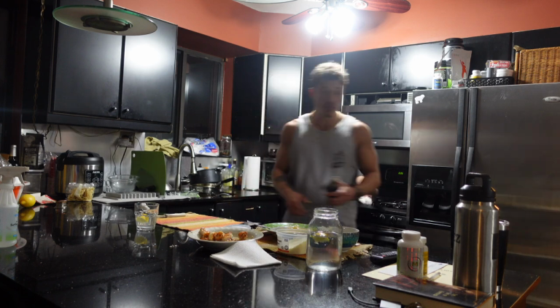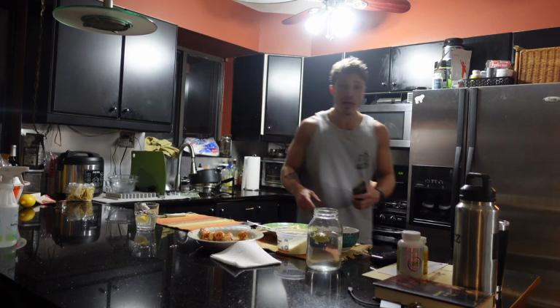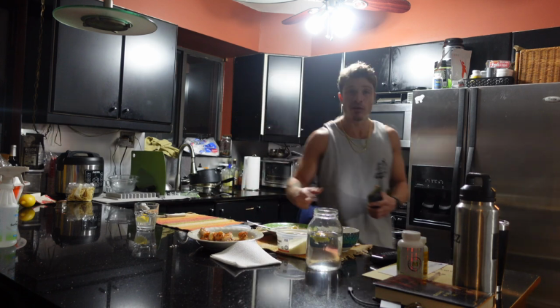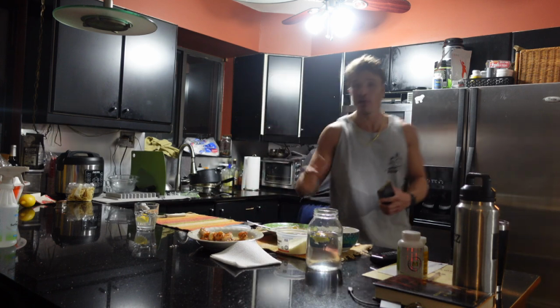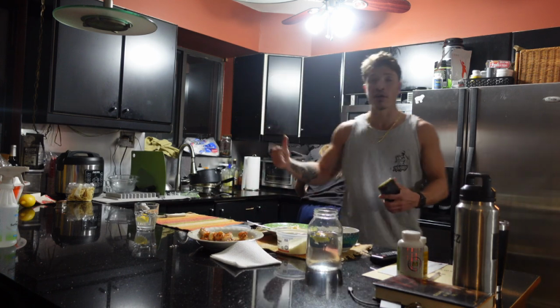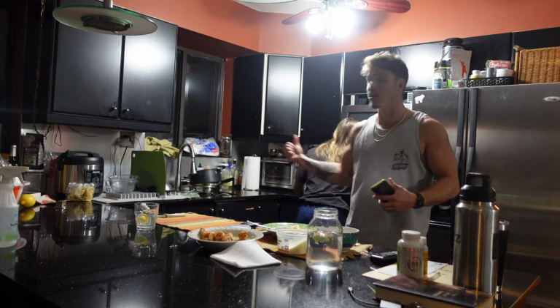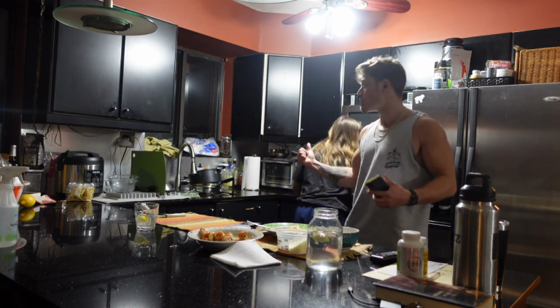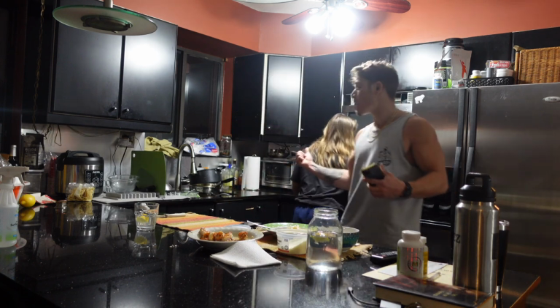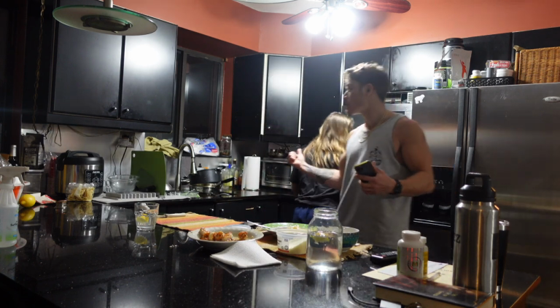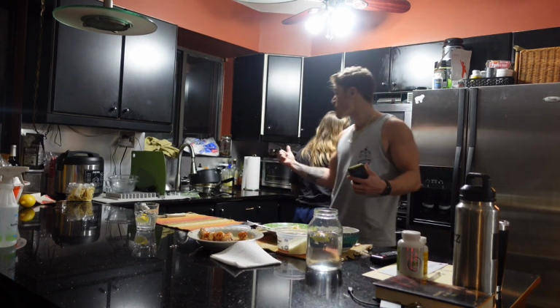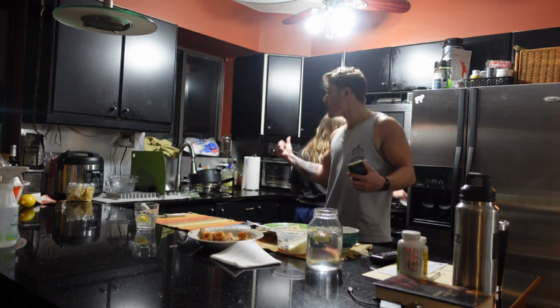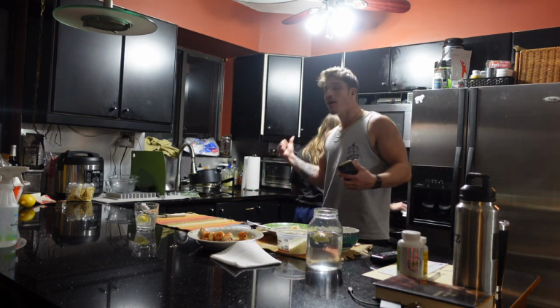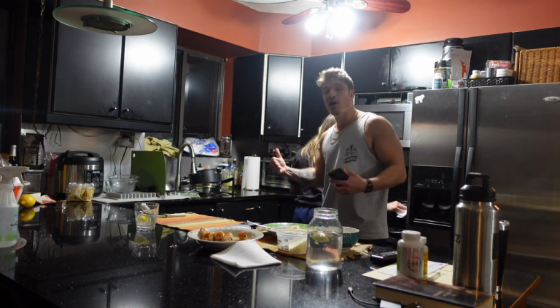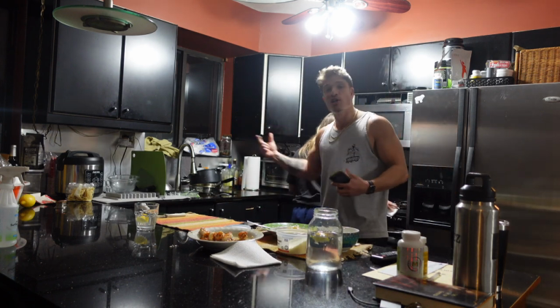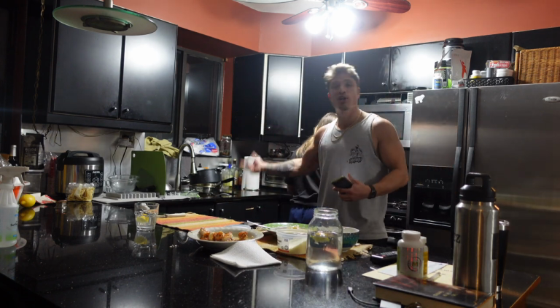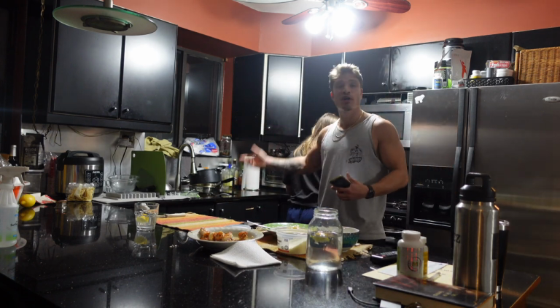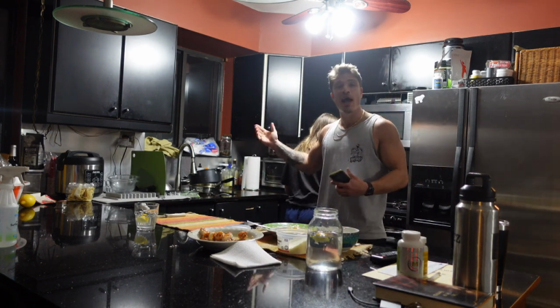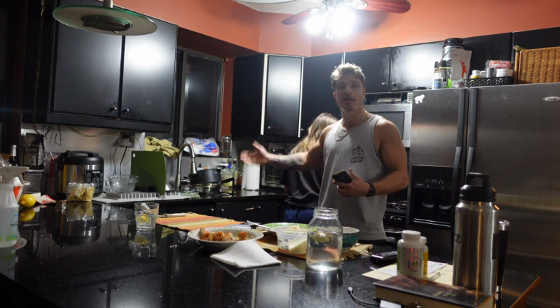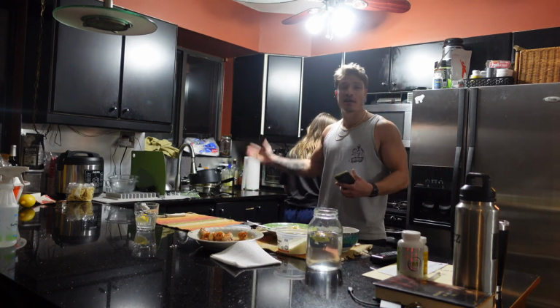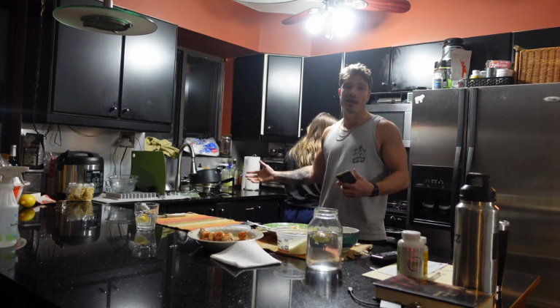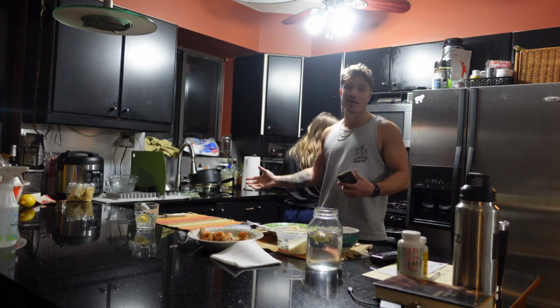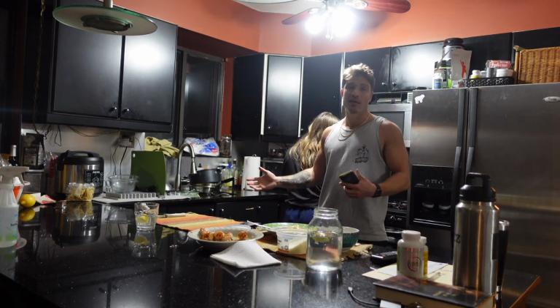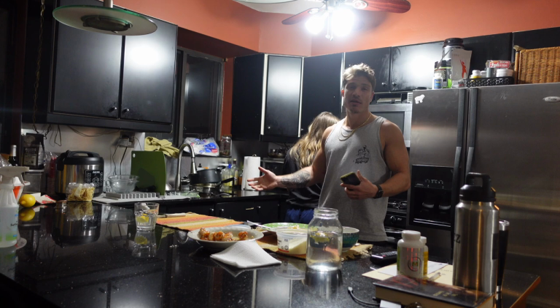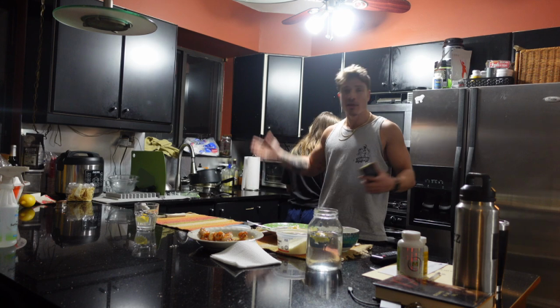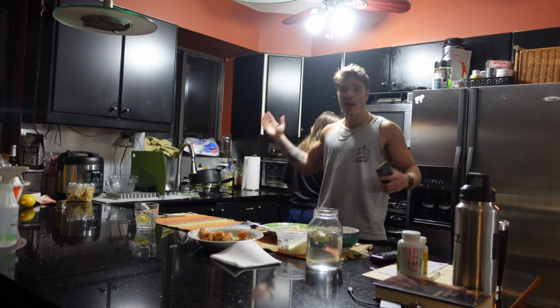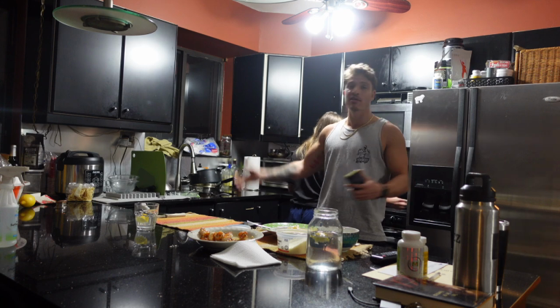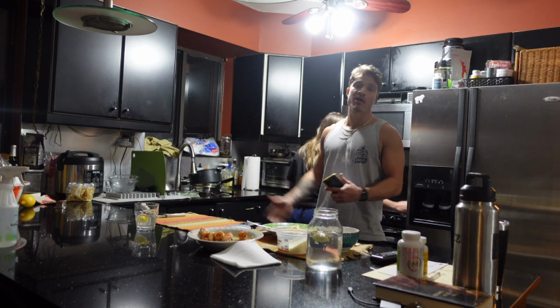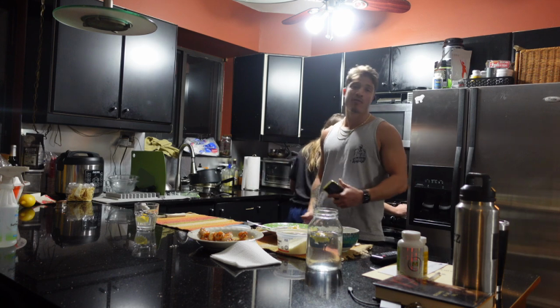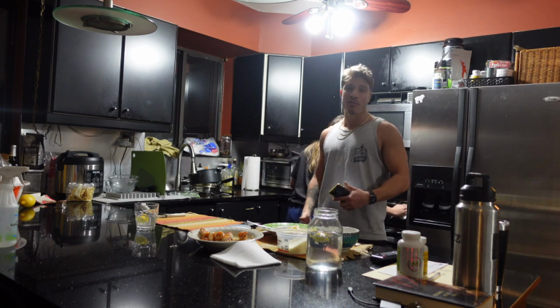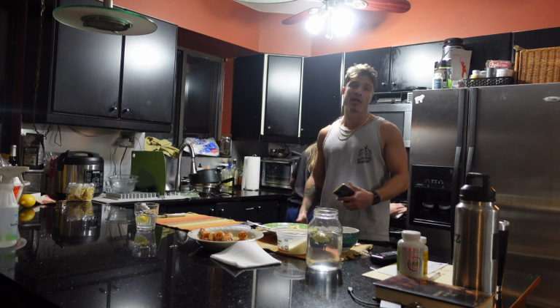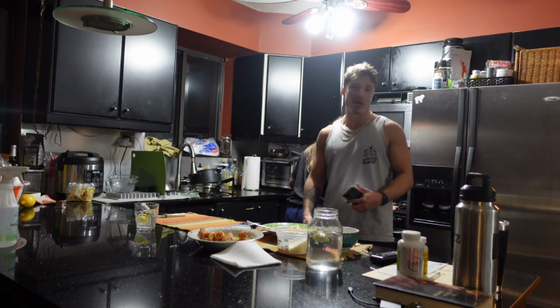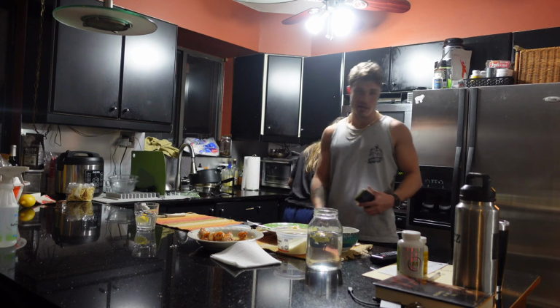And look at this — Jackie cooked and cleaned. Get yourself a woman like this.